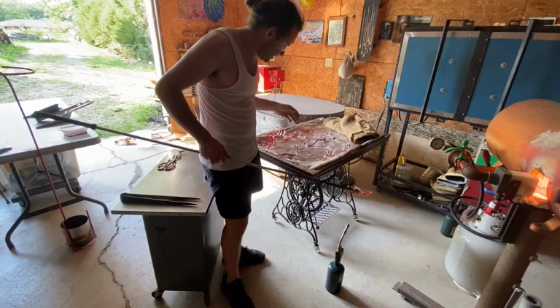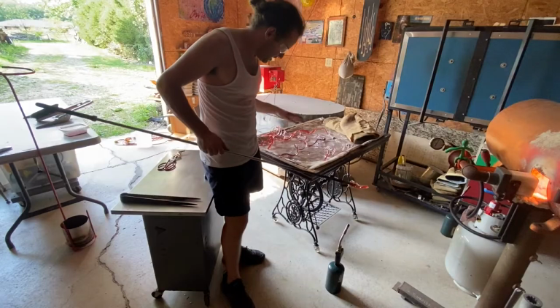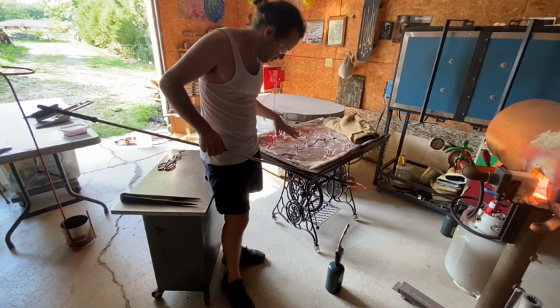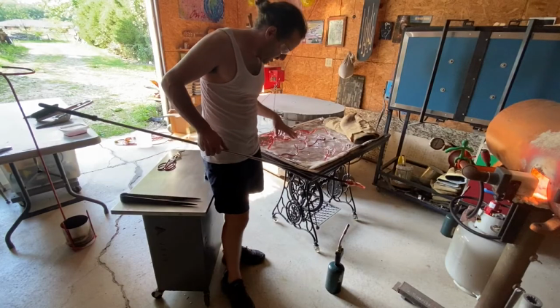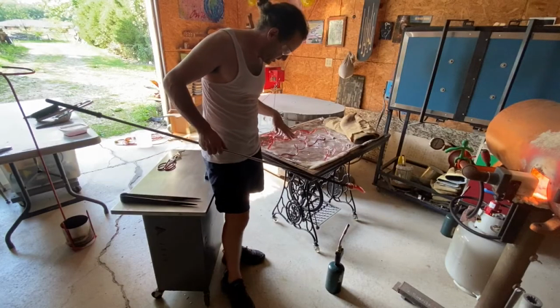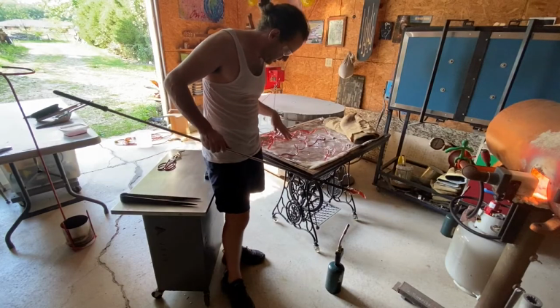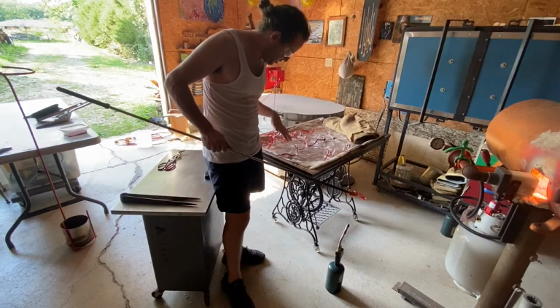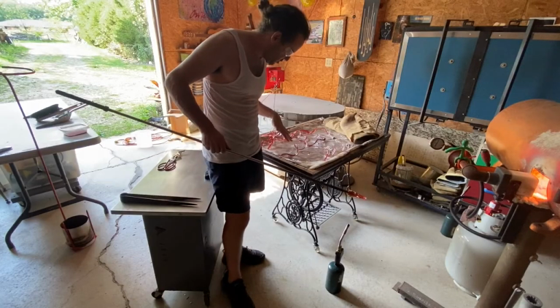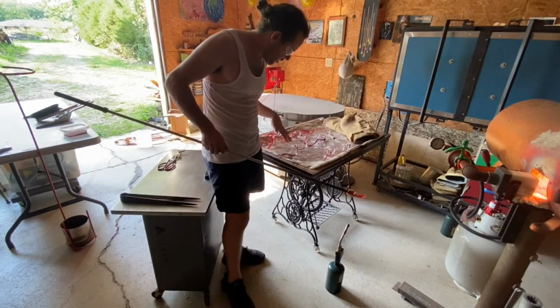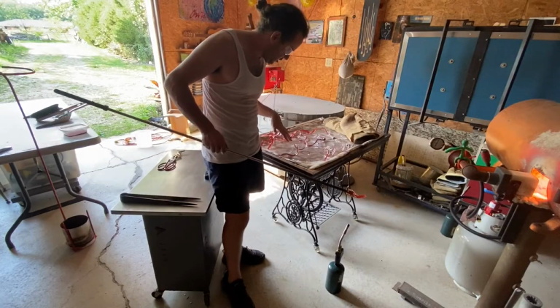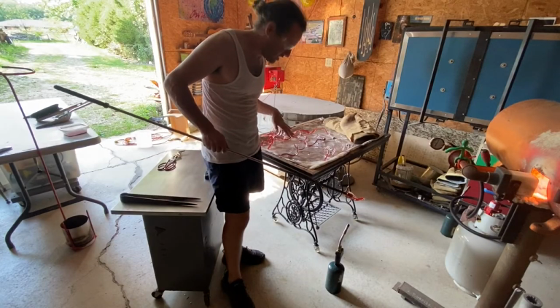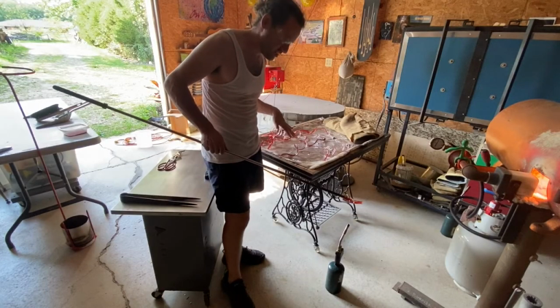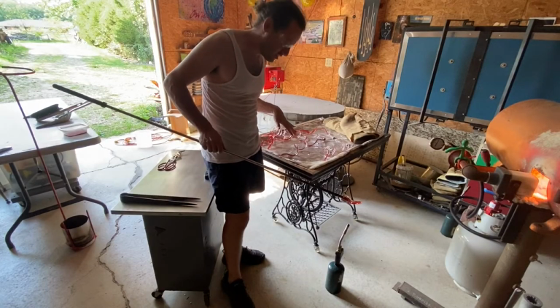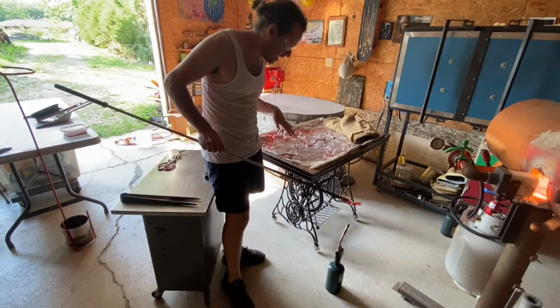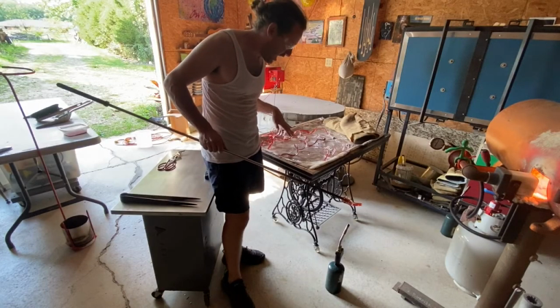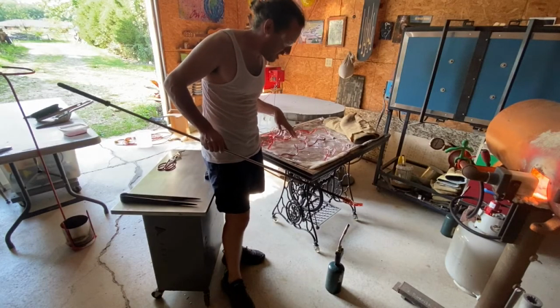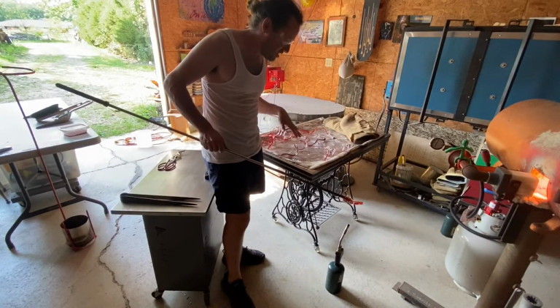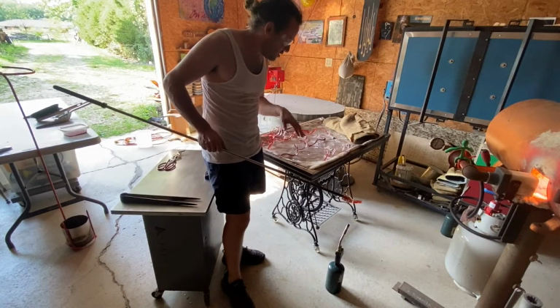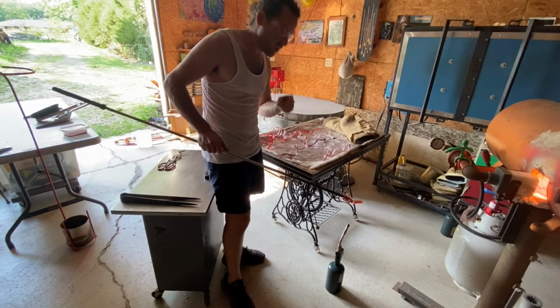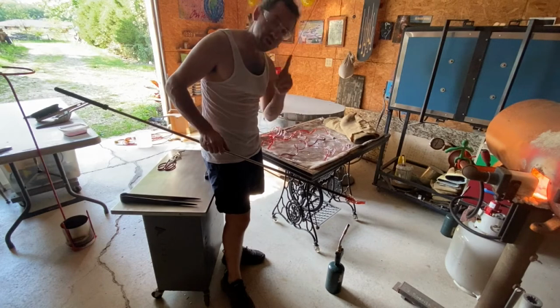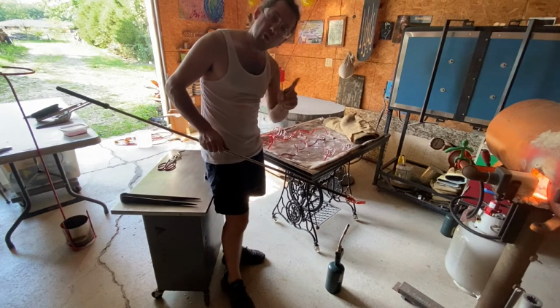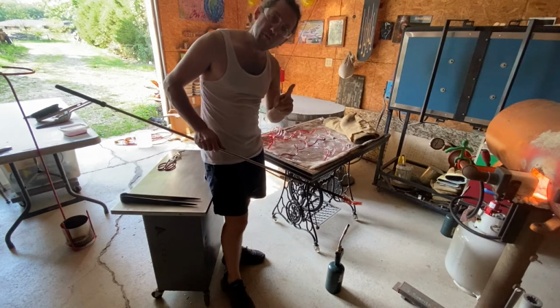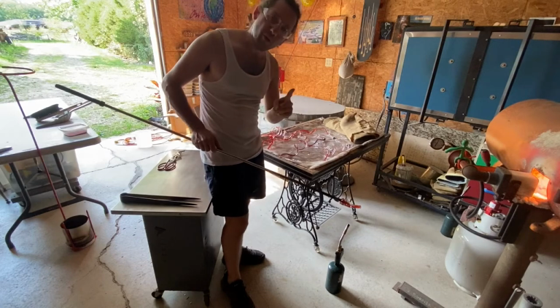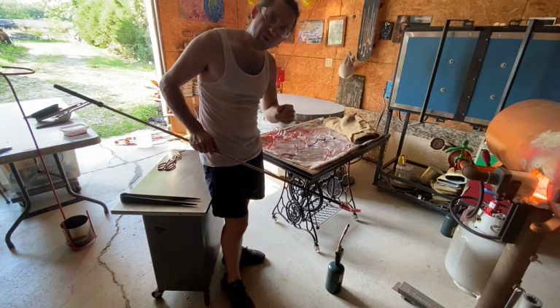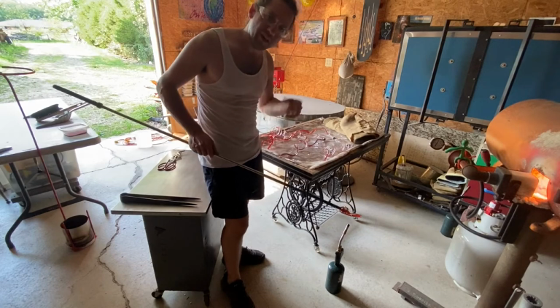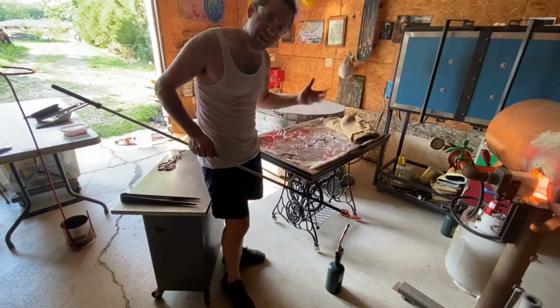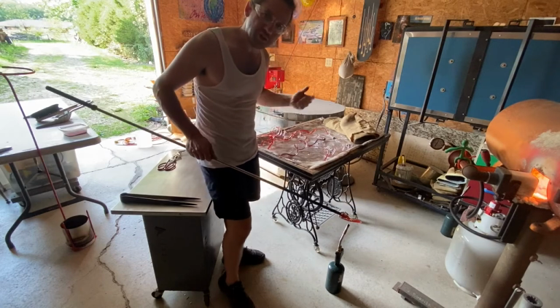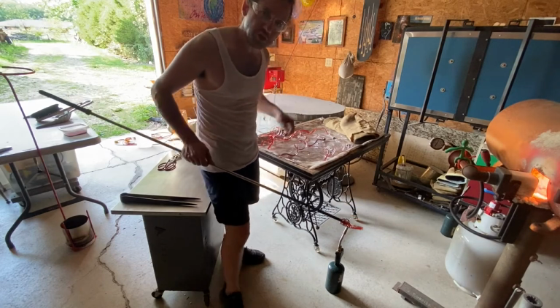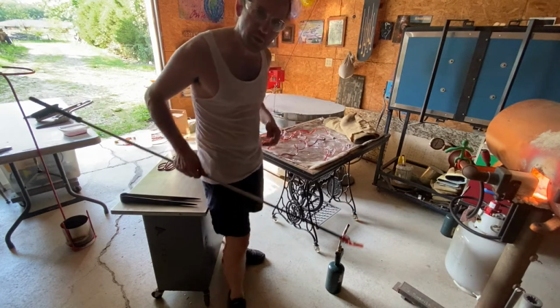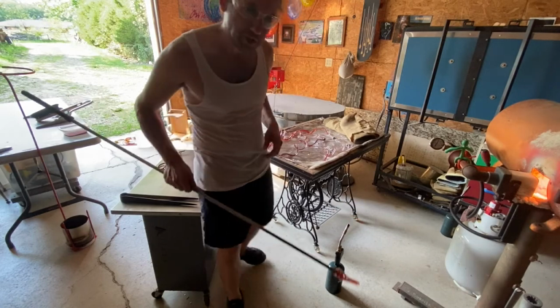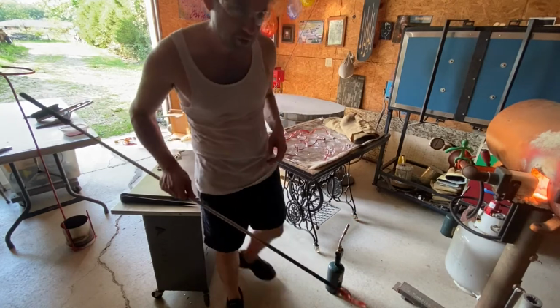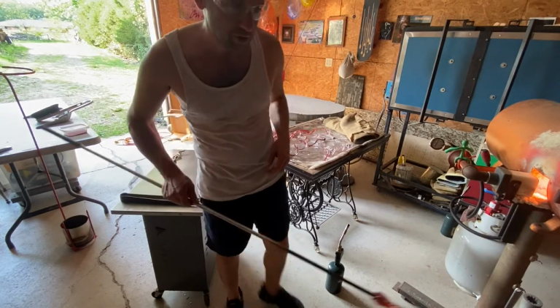This one is a little darker because it's still hot. We're gonna do one more and then I'll show you what we do with them.